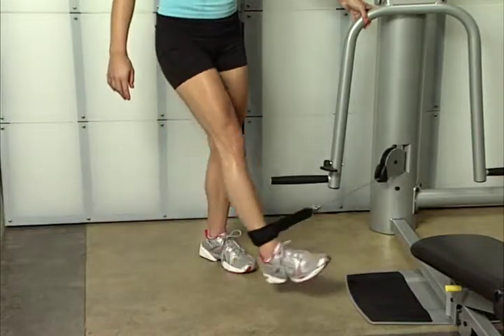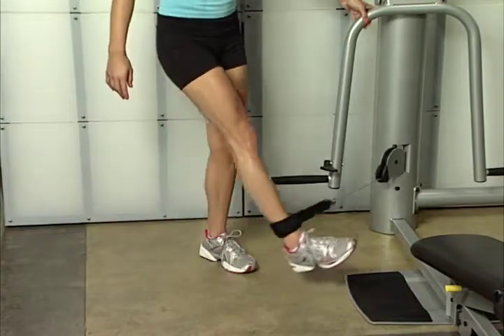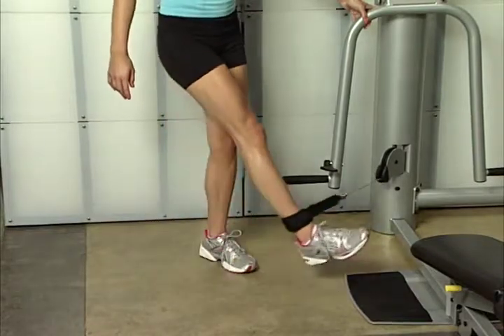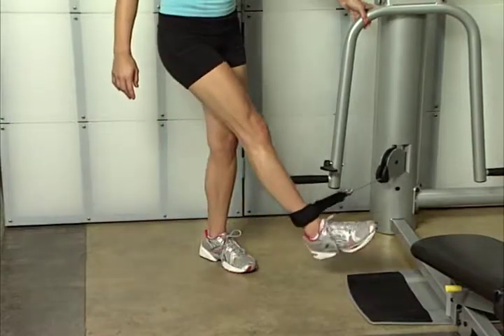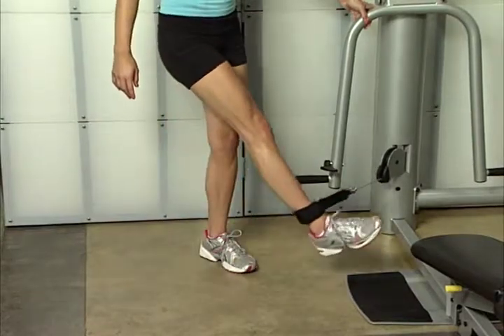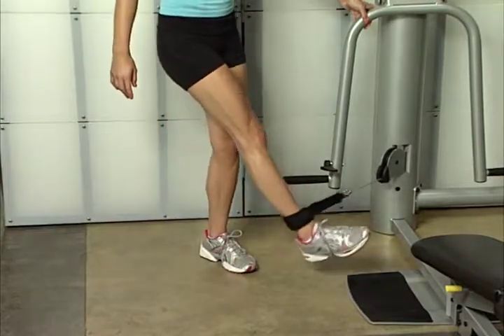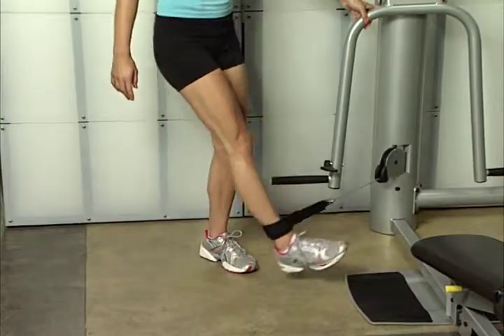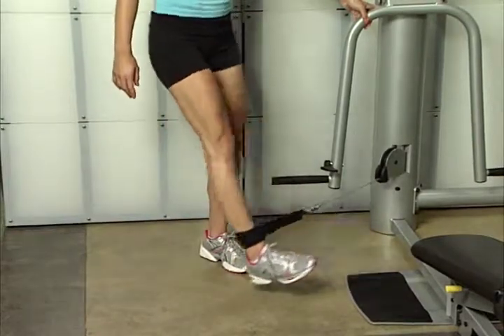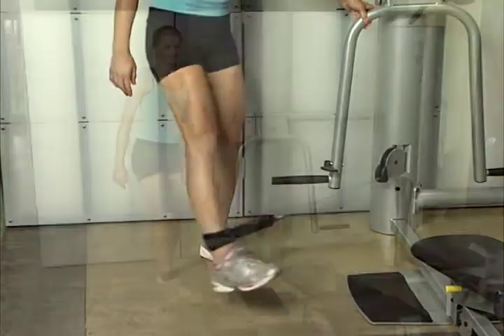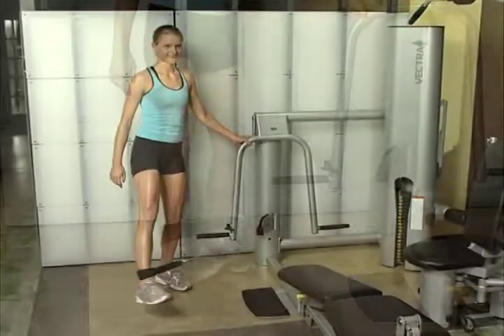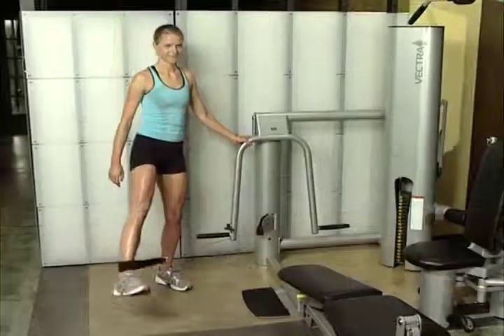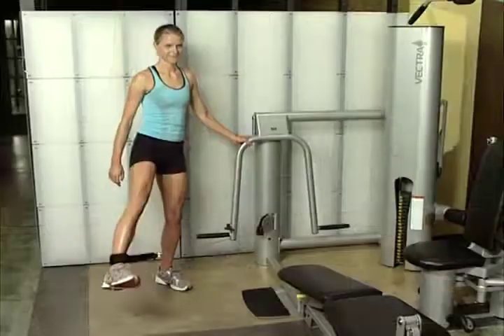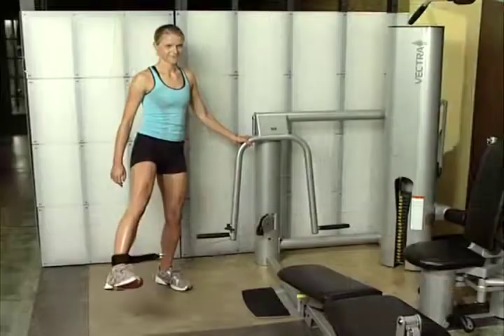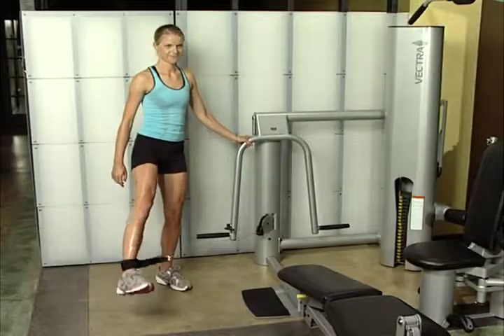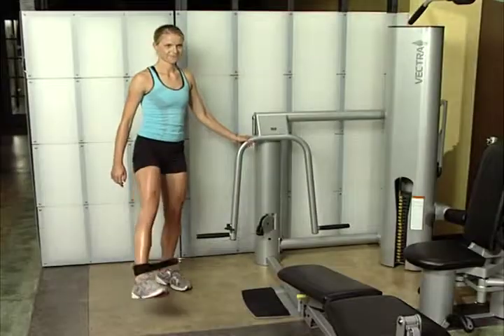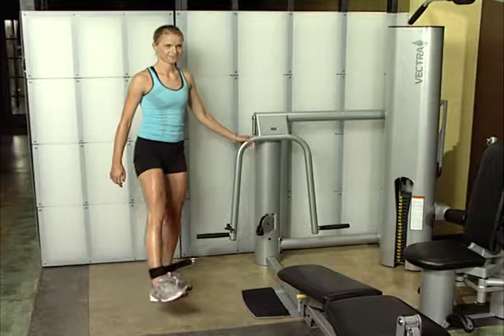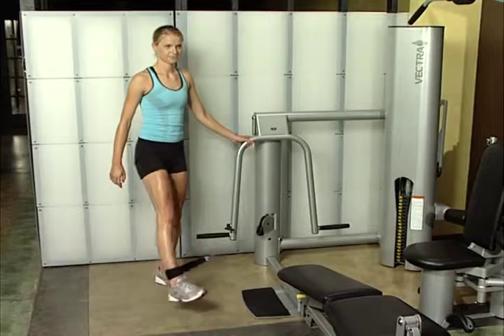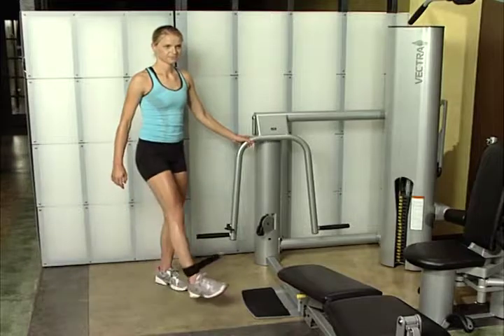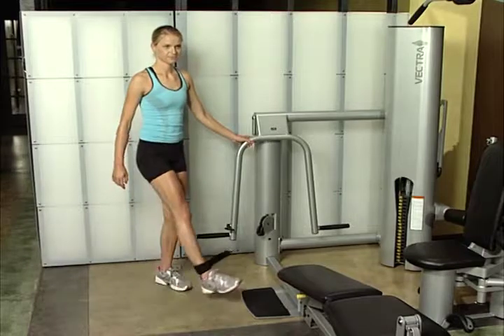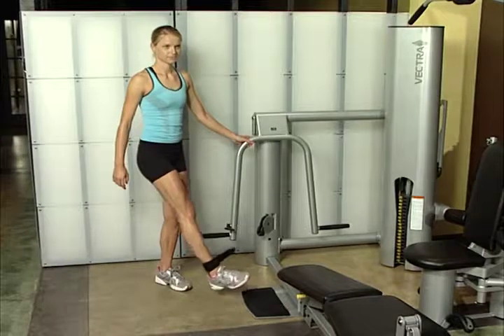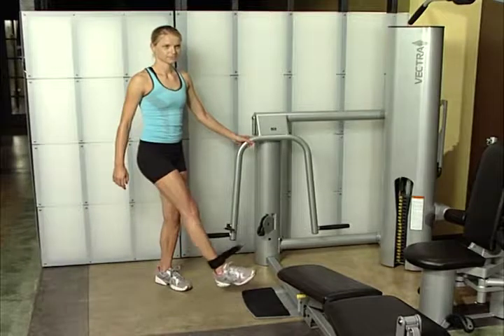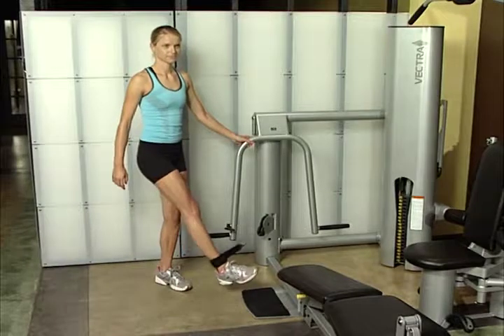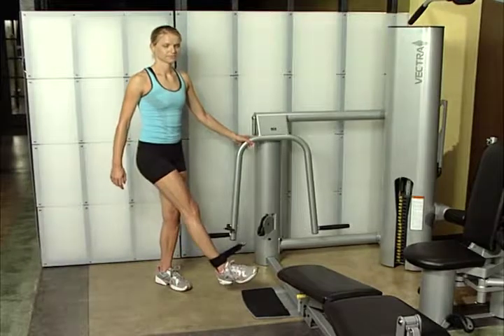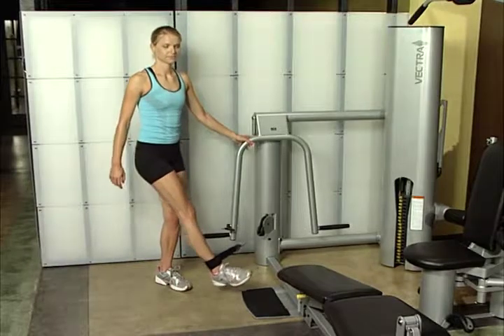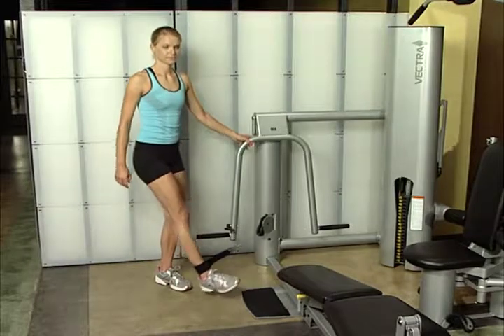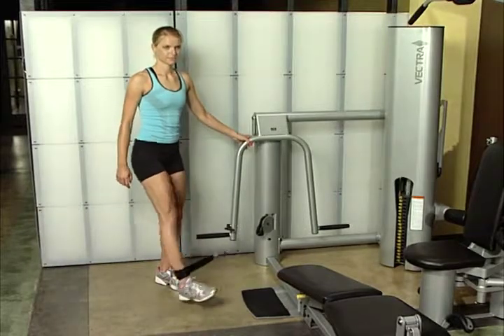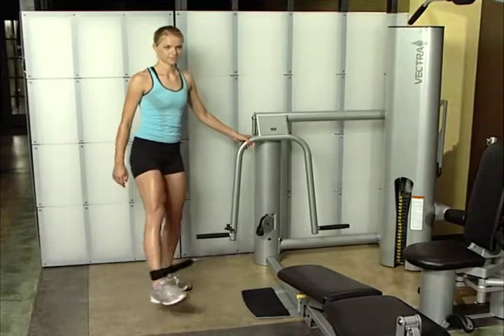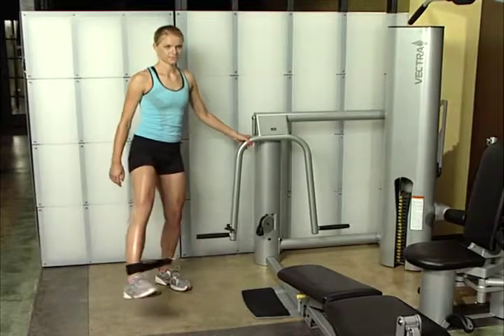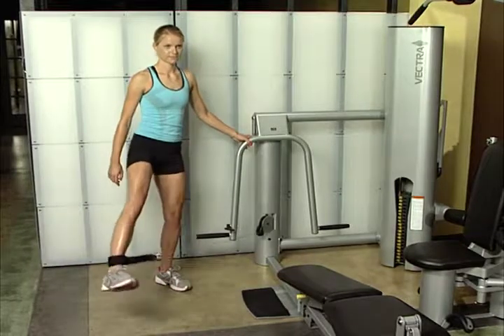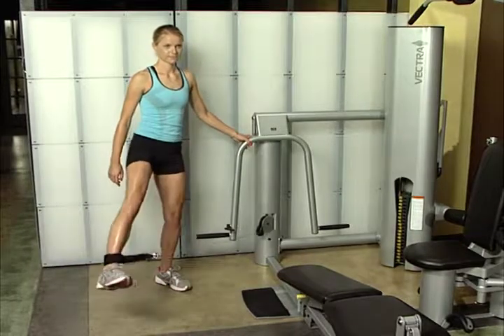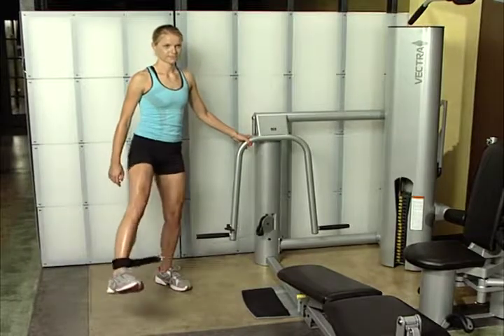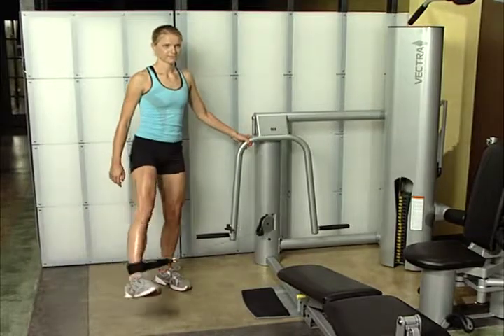This exercise works the outer thigh, called the hip abductors, and the obliques.